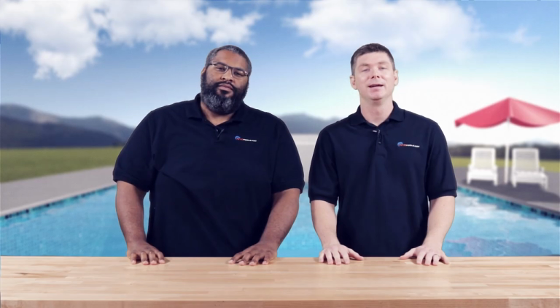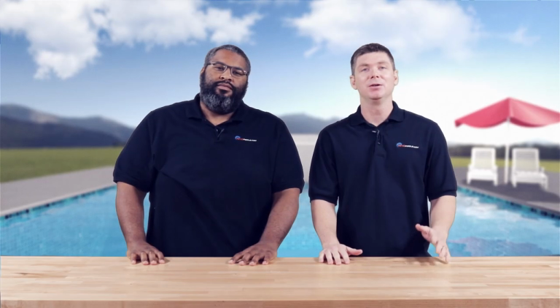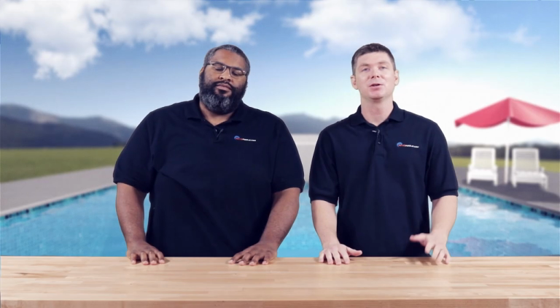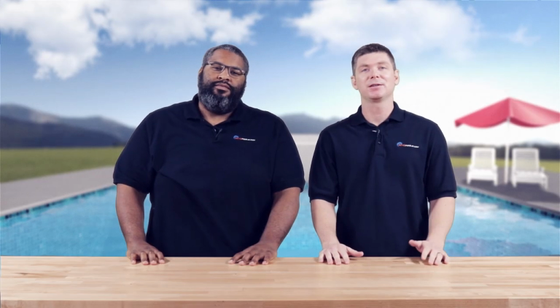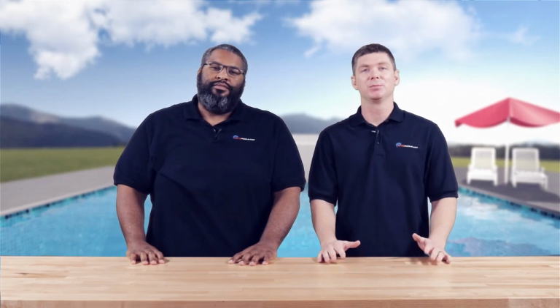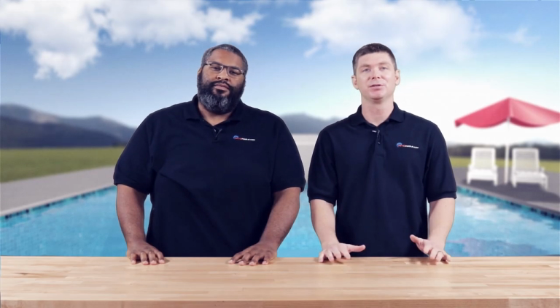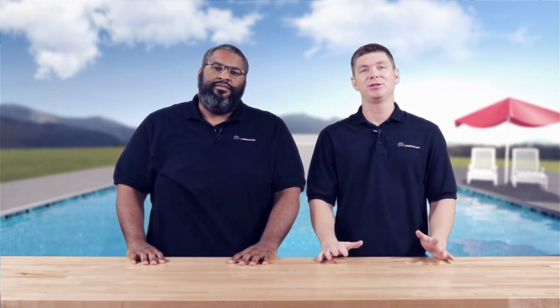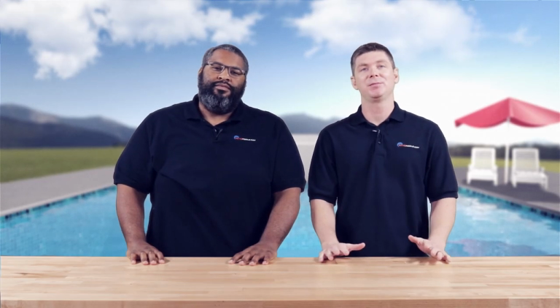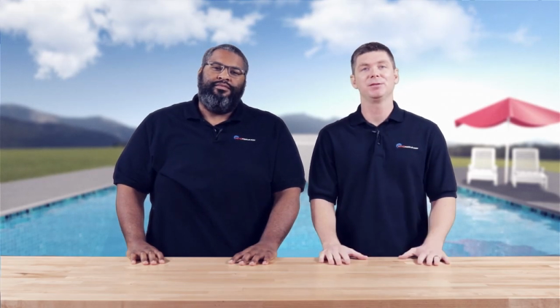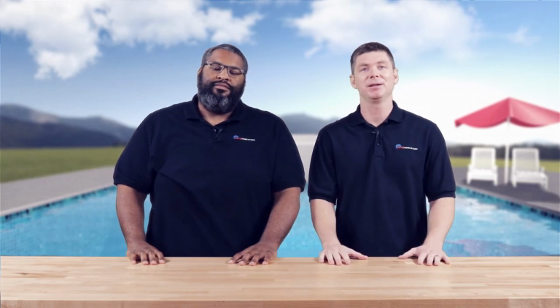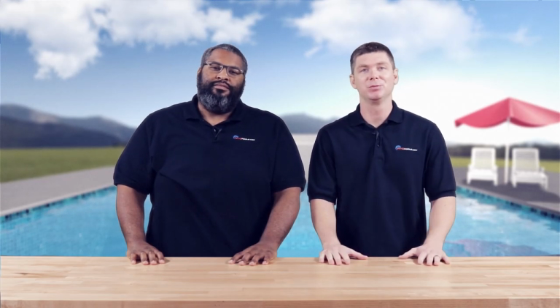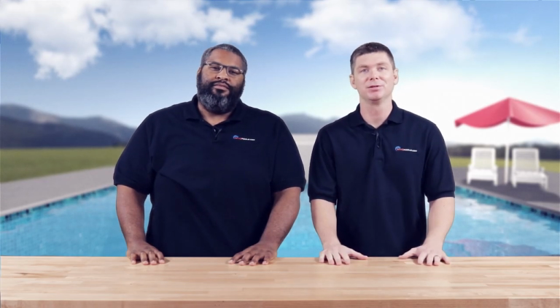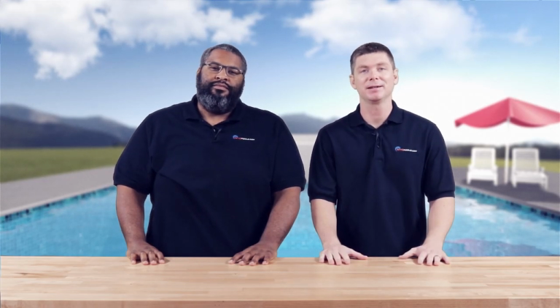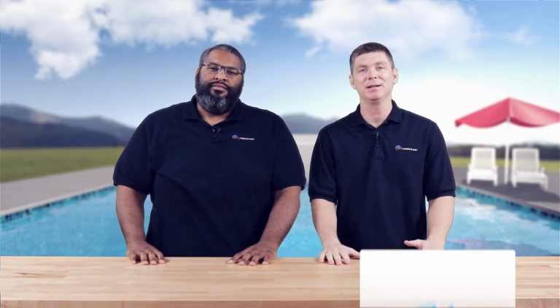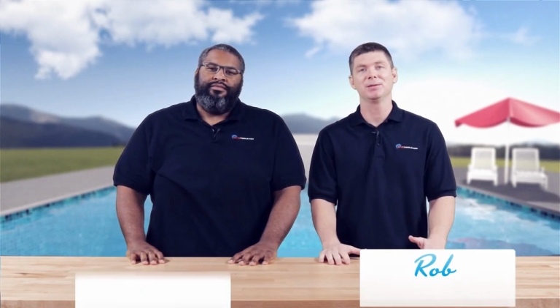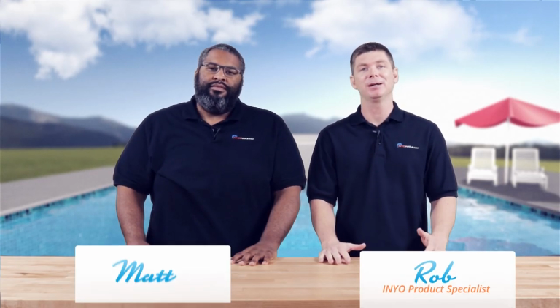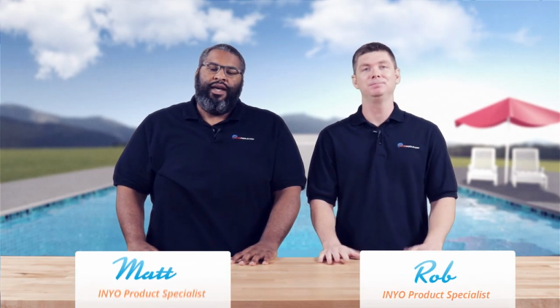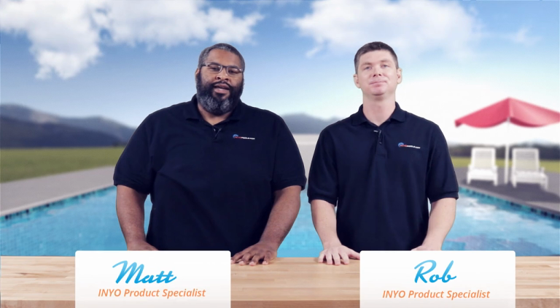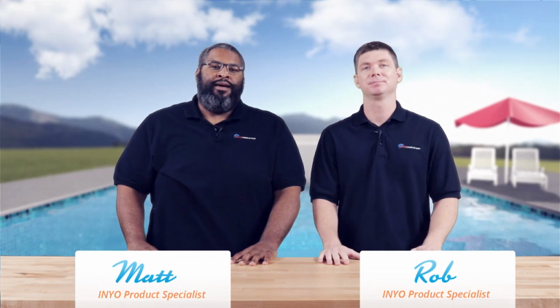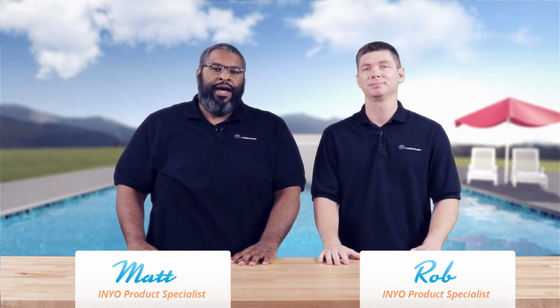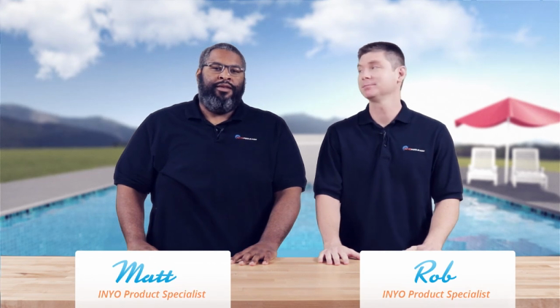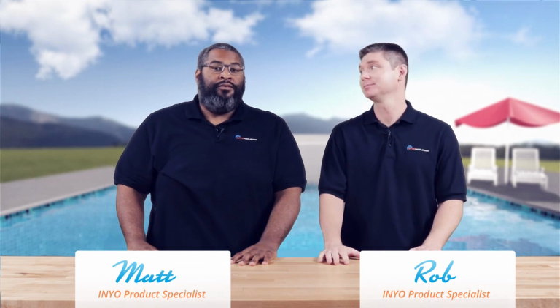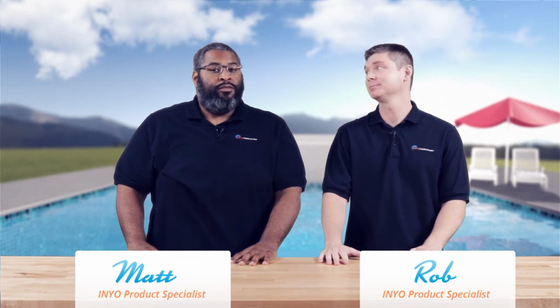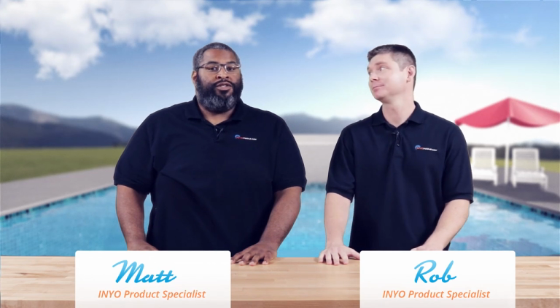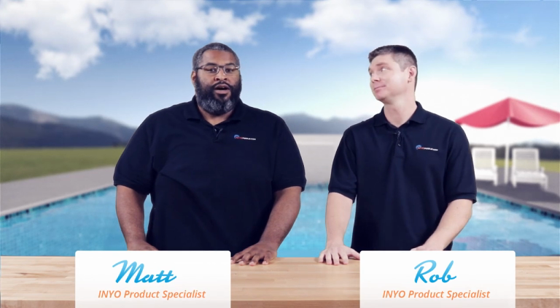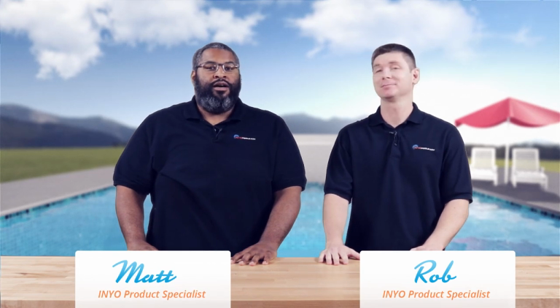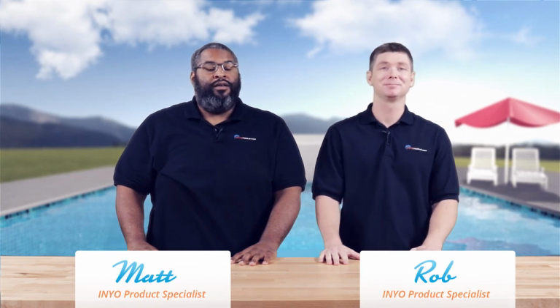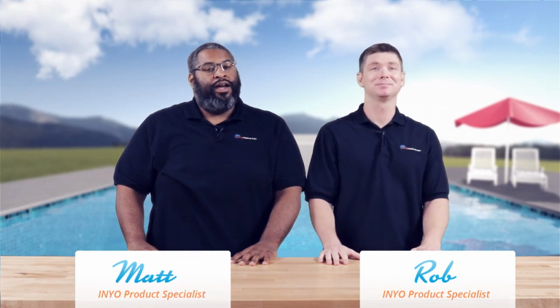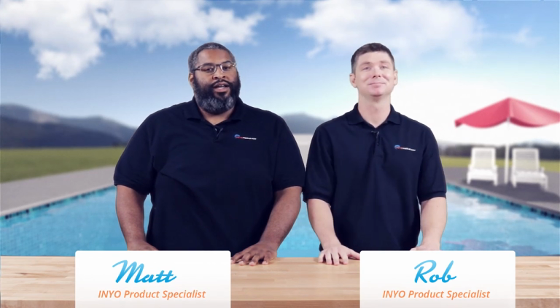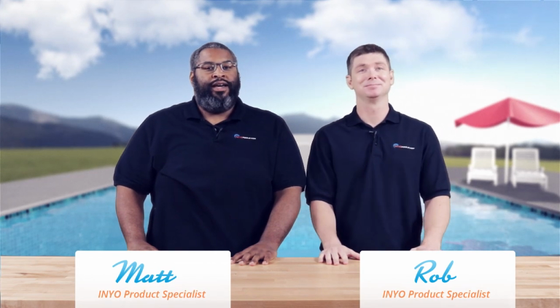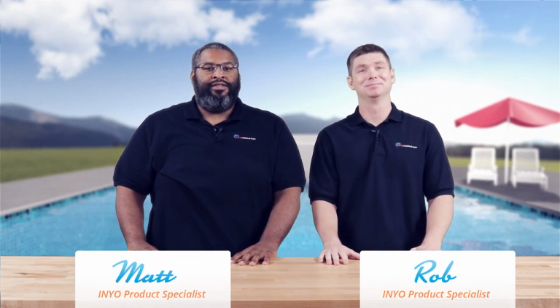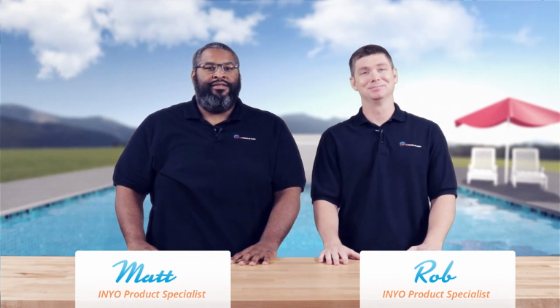Hello, welcome back to another poolside chat presented by annualpools.com. I'm Rob. And I am Matthew, former star of Harry and the Hendersons.